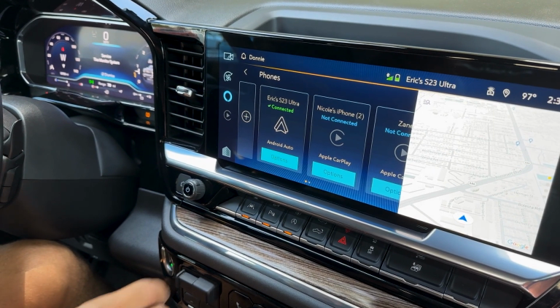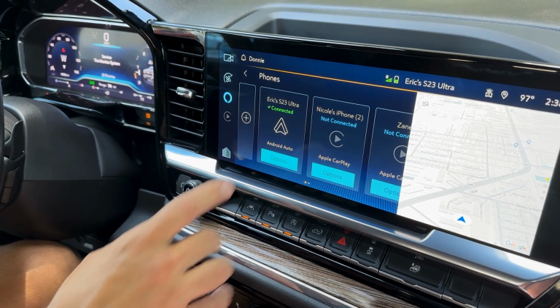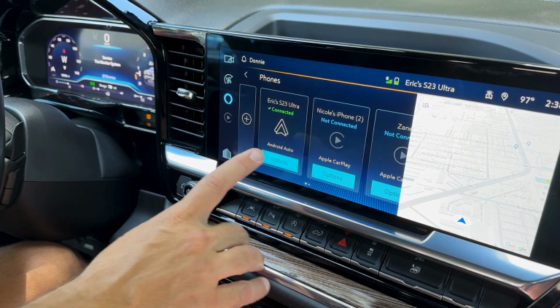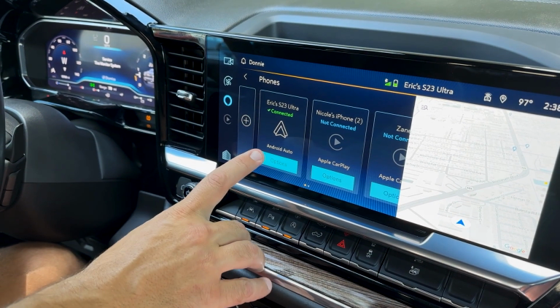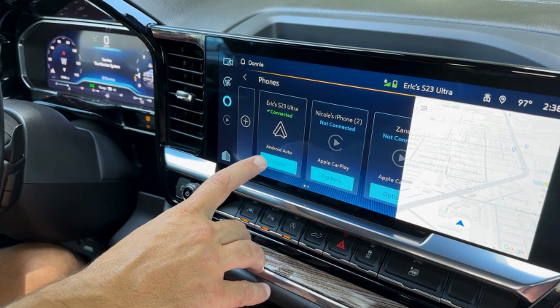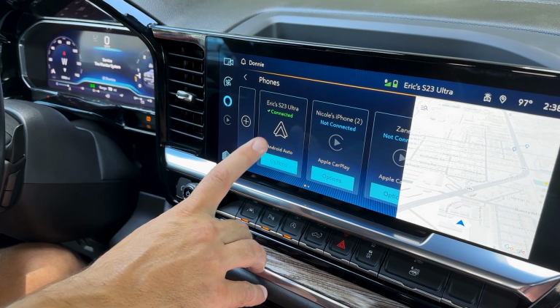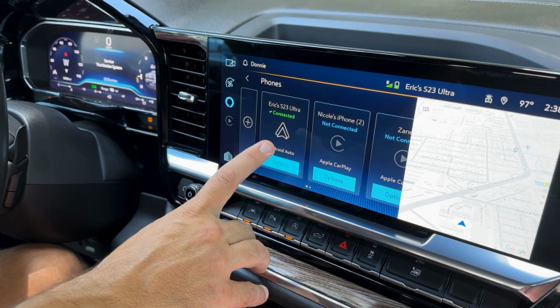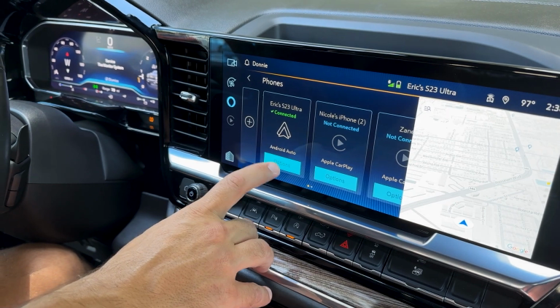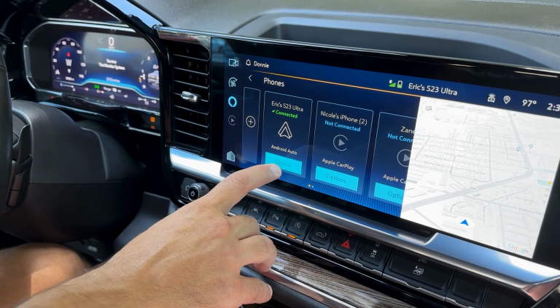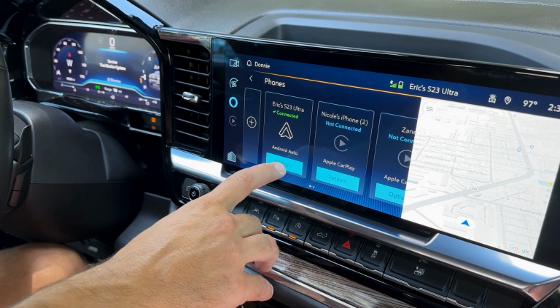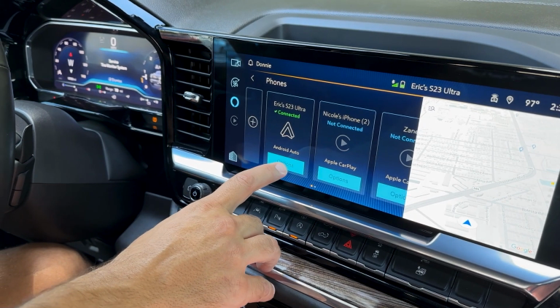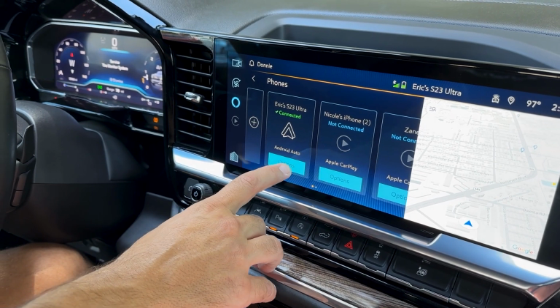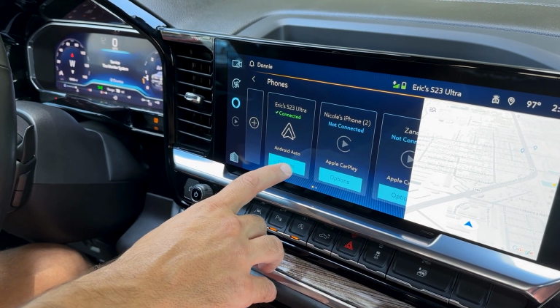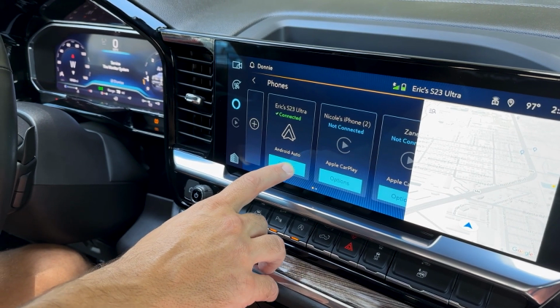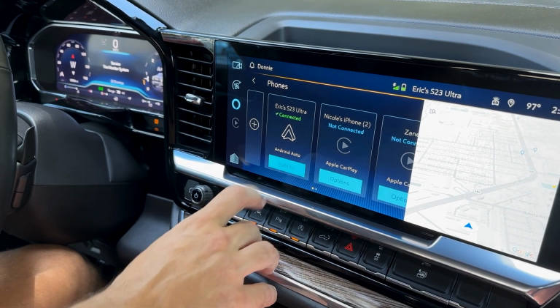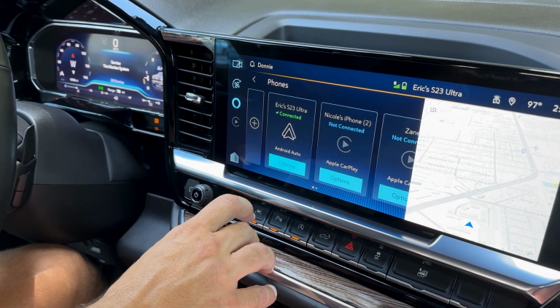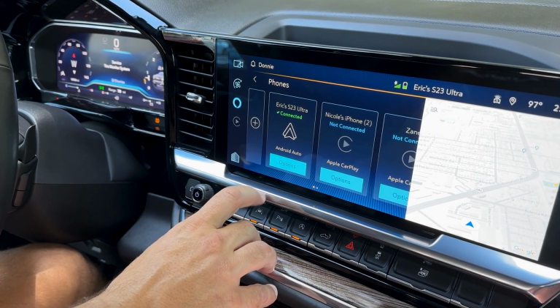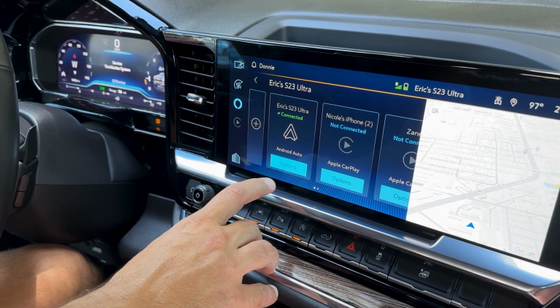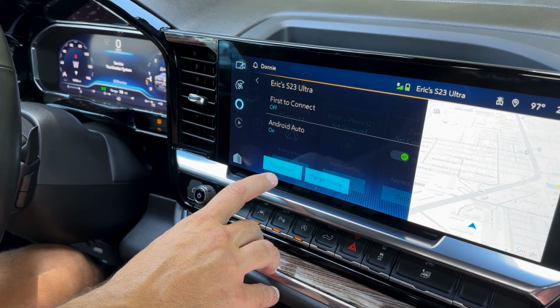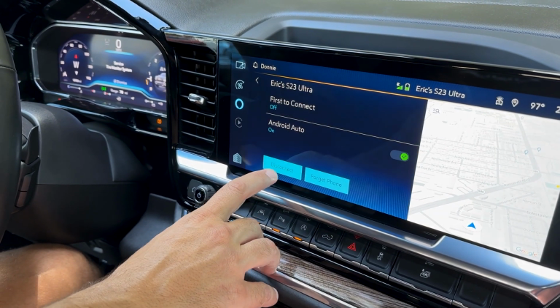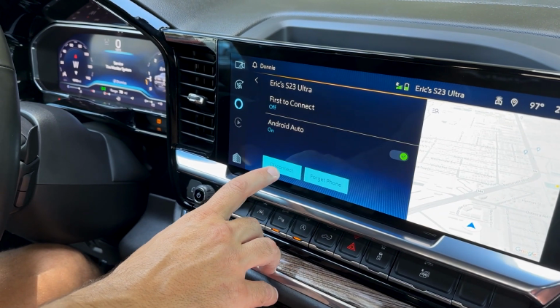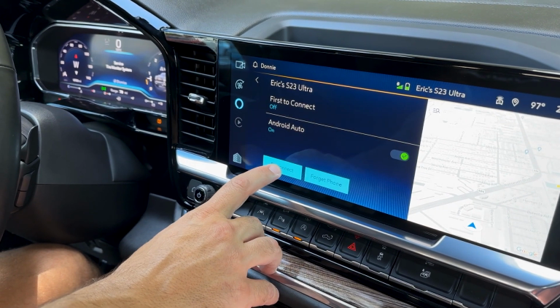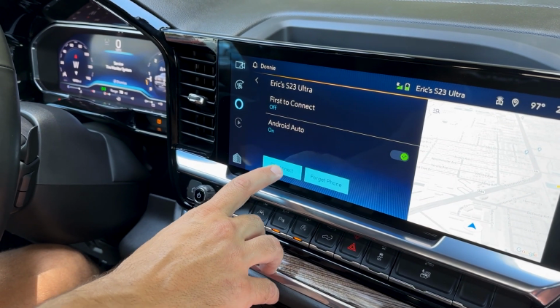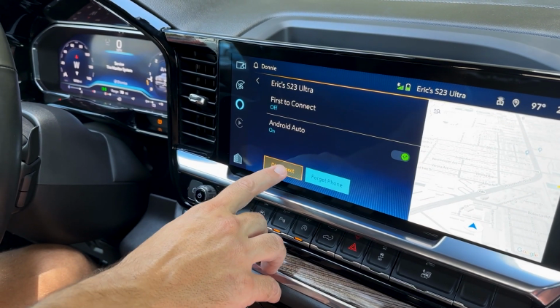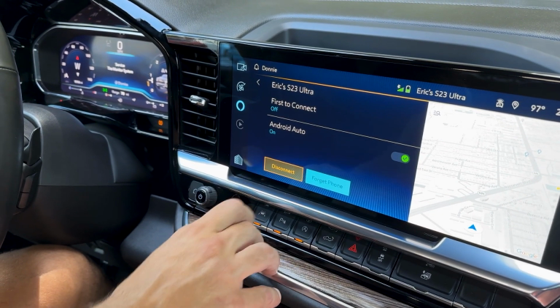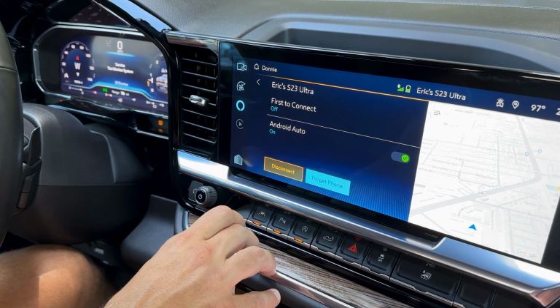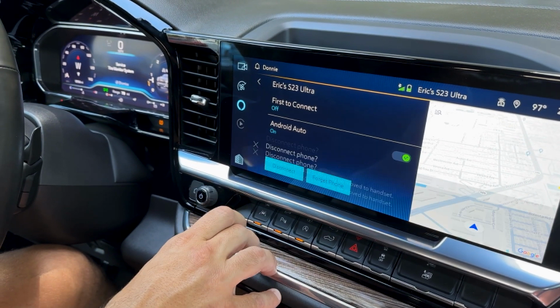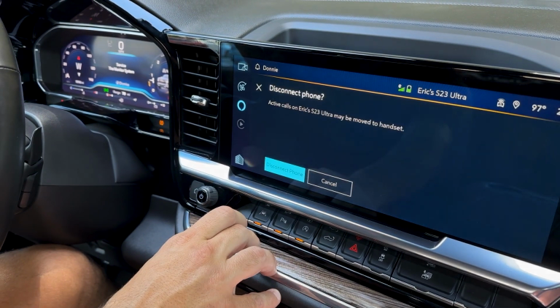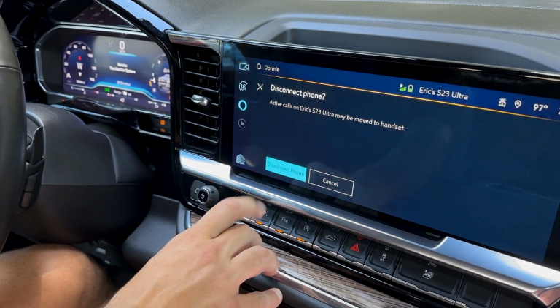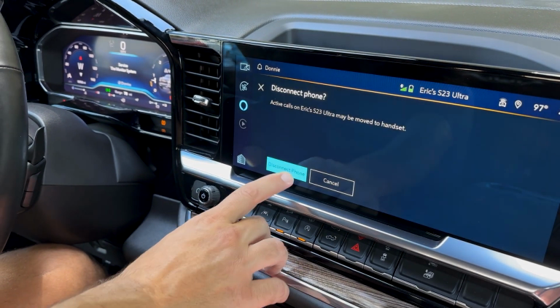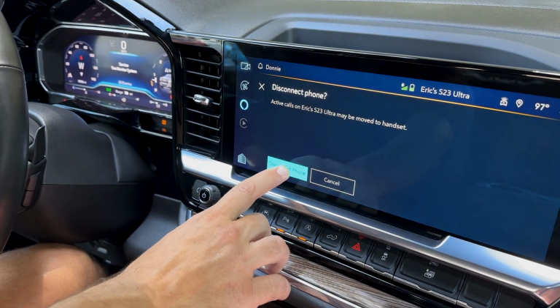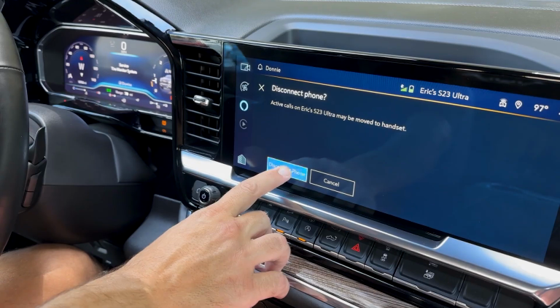Enter your radio's settings, select the phone that's connected, and select disconnect from Android Auto and CarPlay.